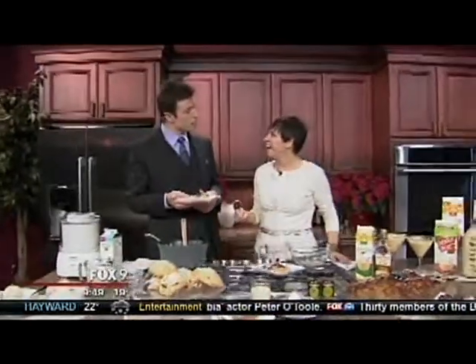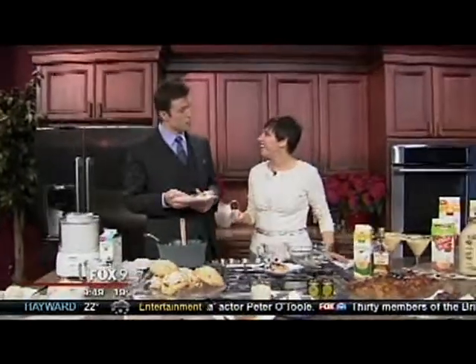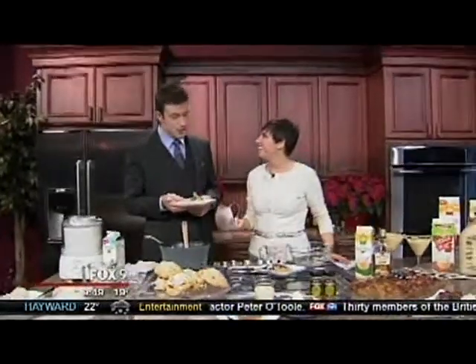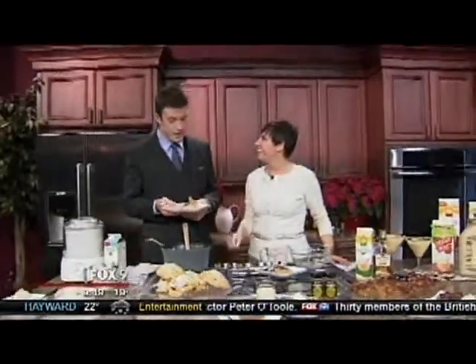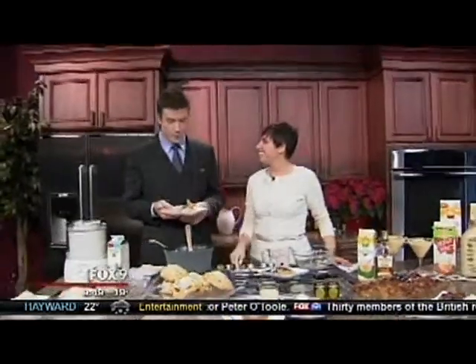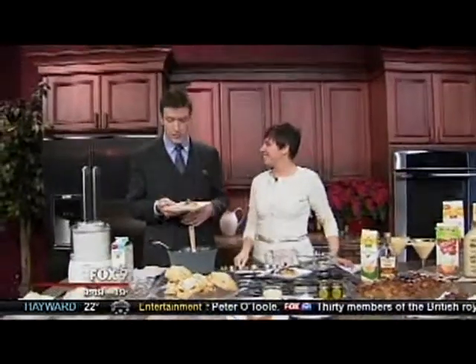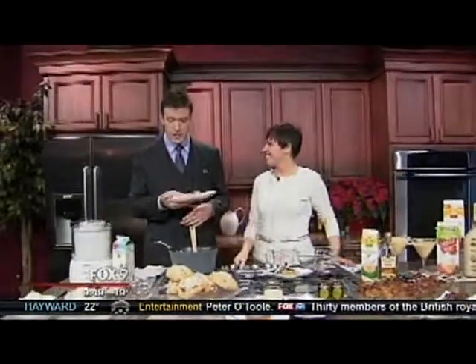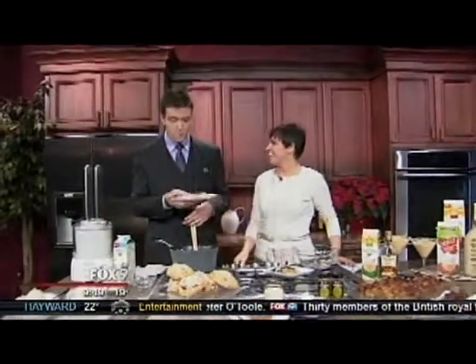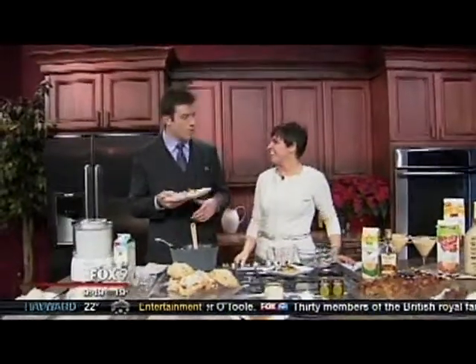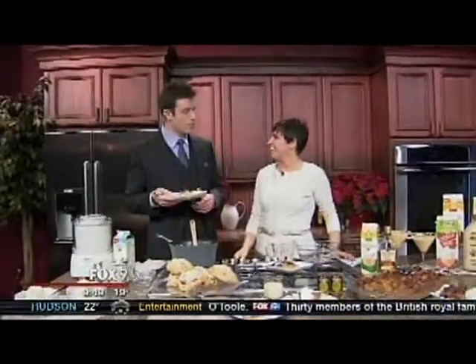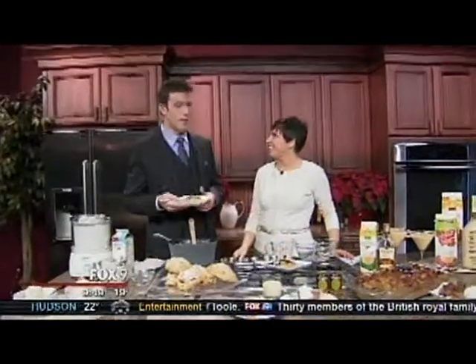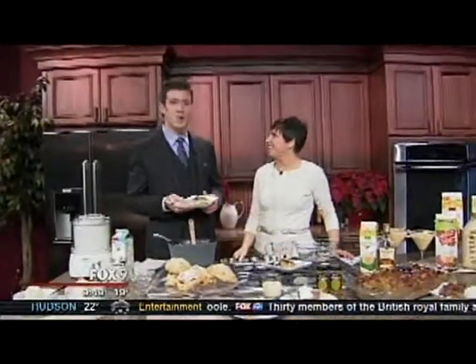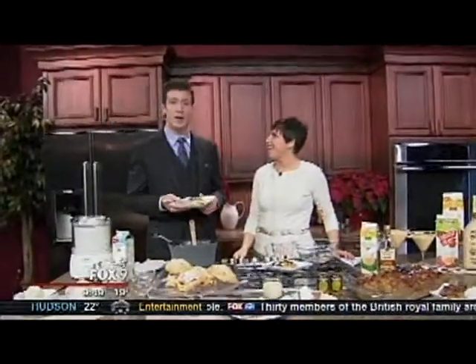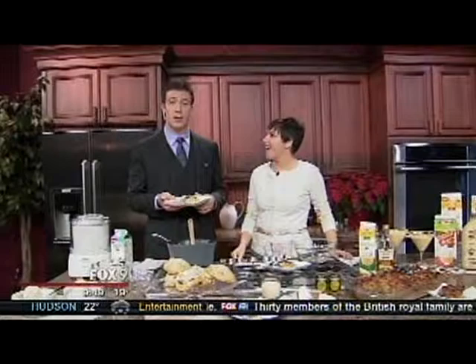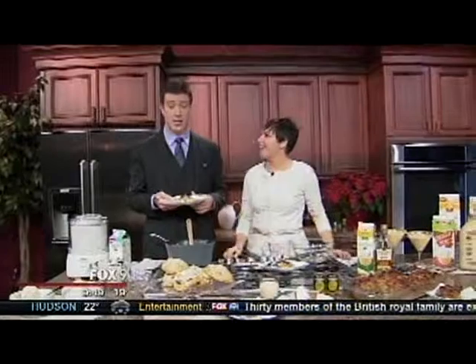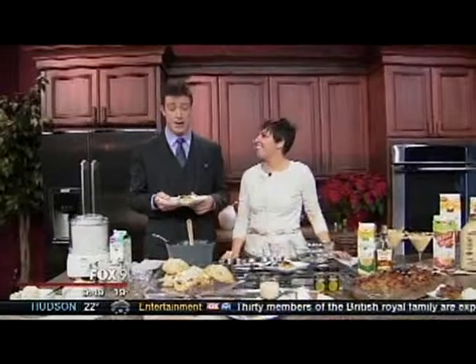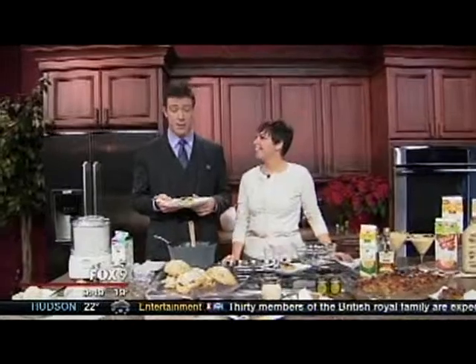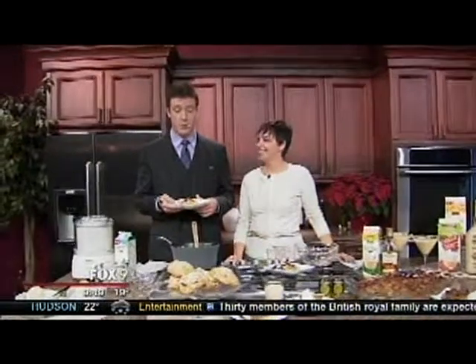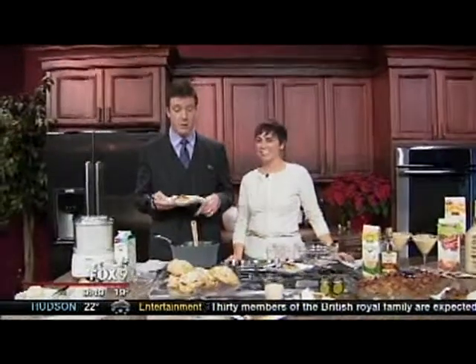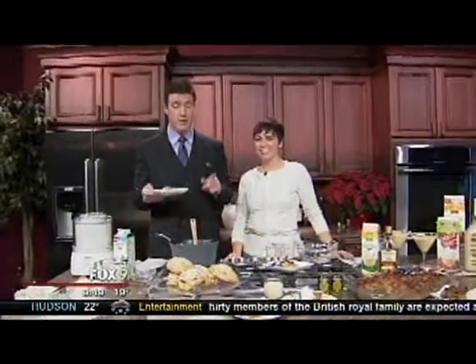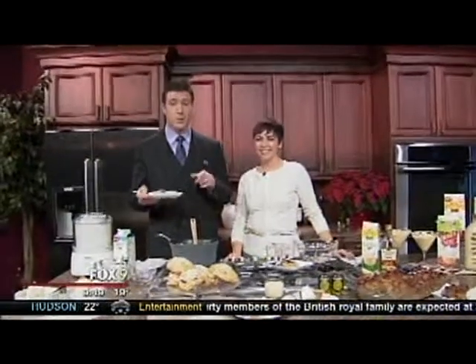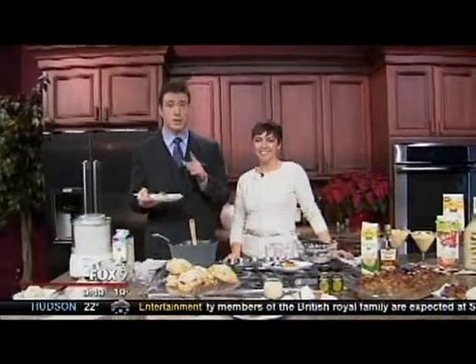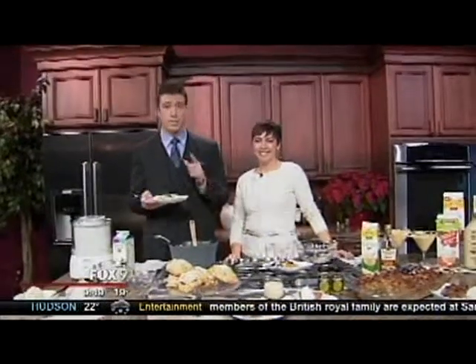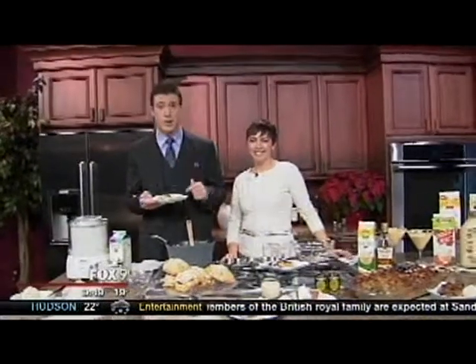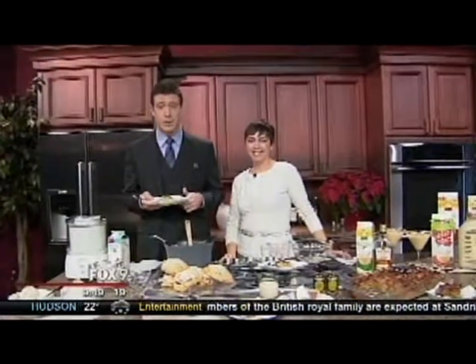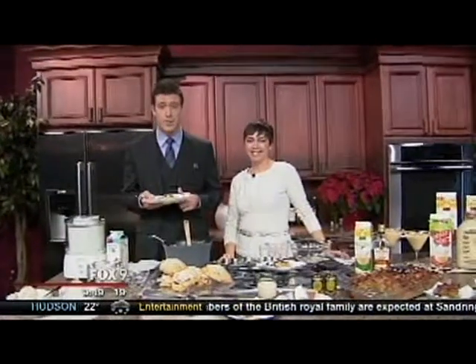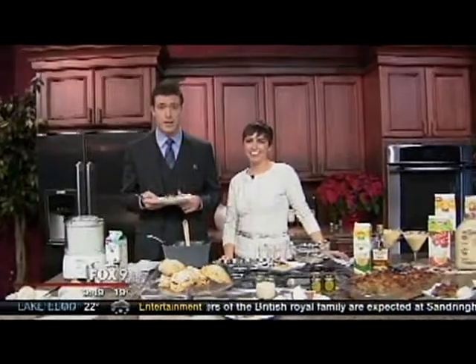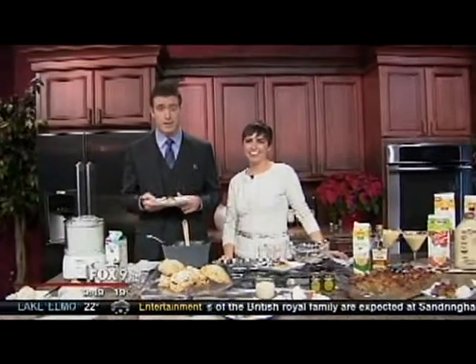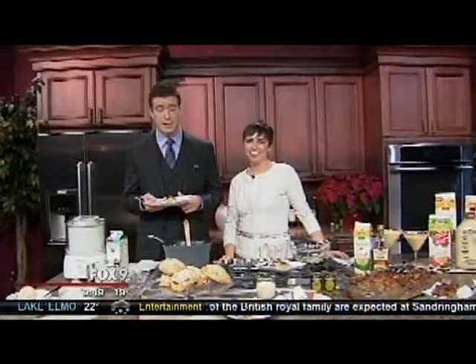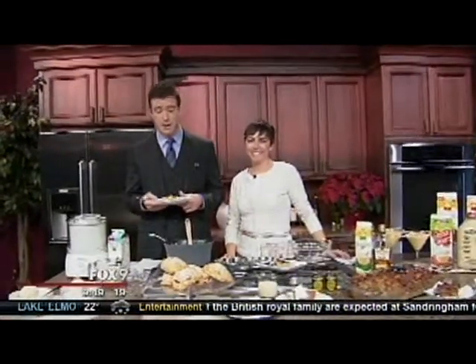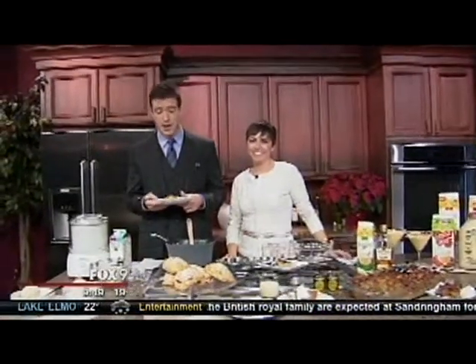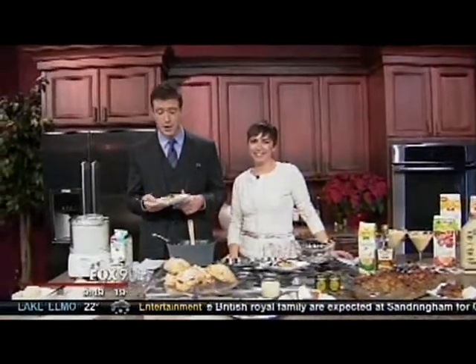Well, Rachel, thank you for joining us from Kowalski's with these great eggnog recipes. You can find all of these on MyFox9.com.